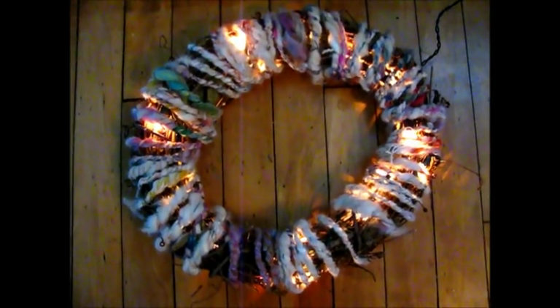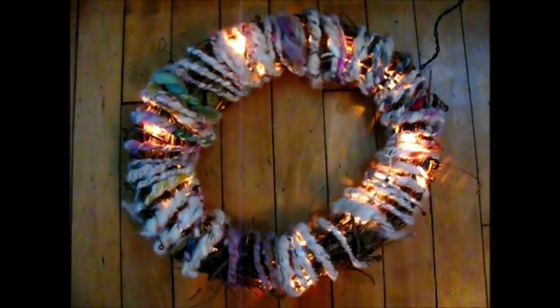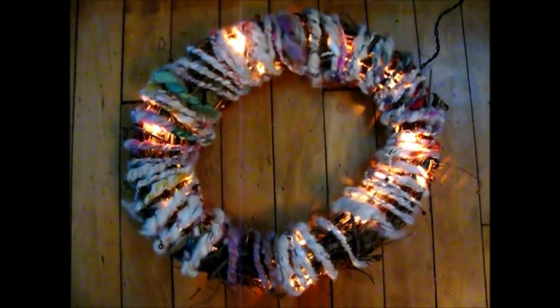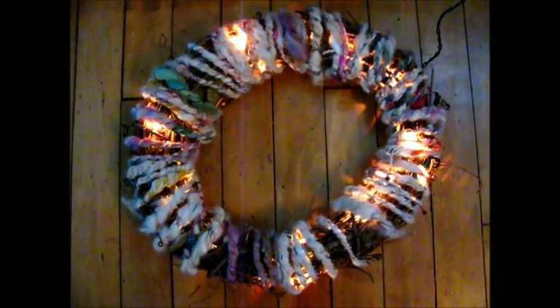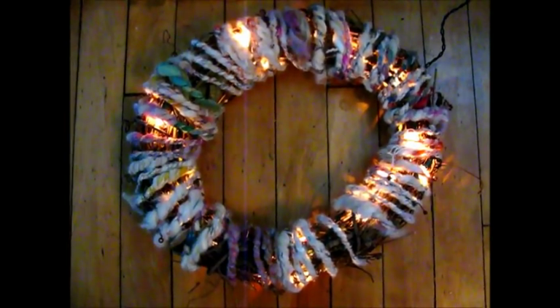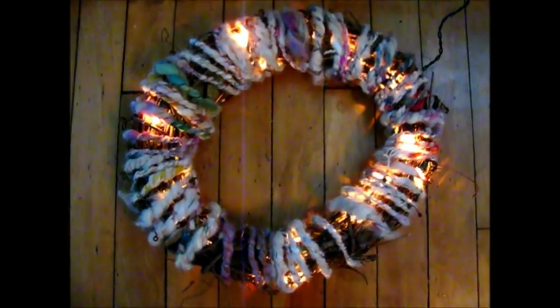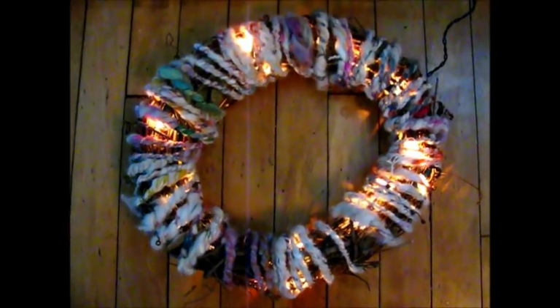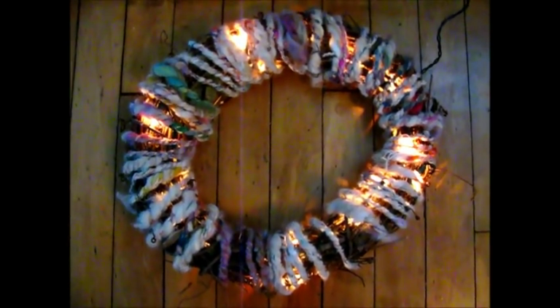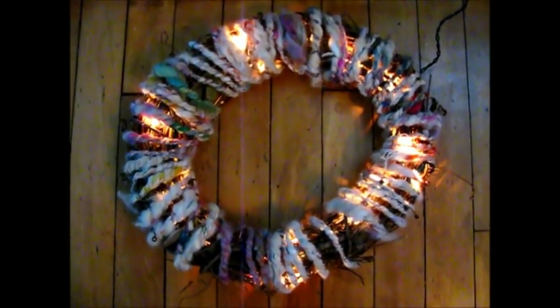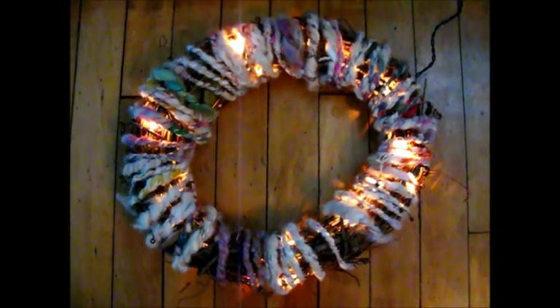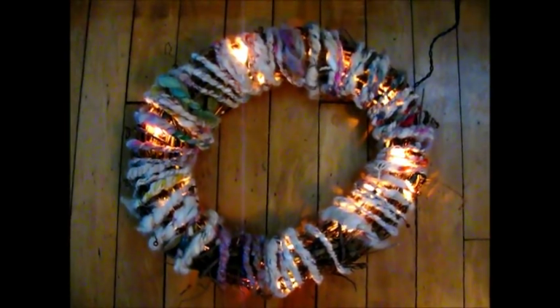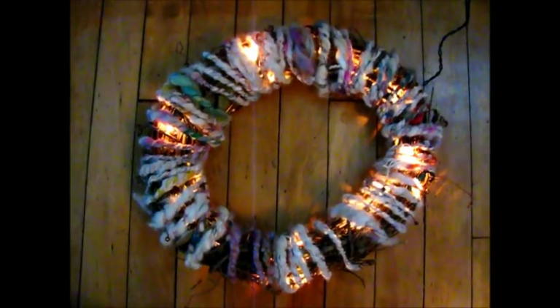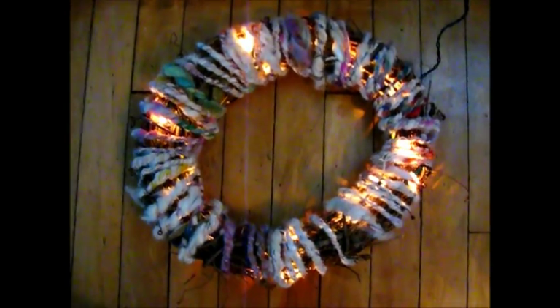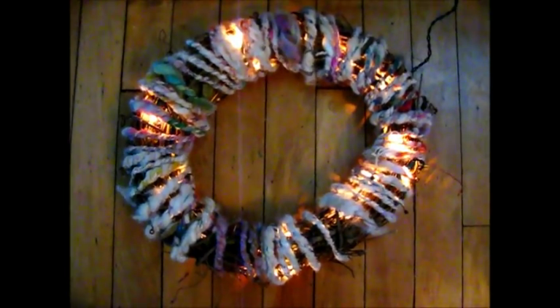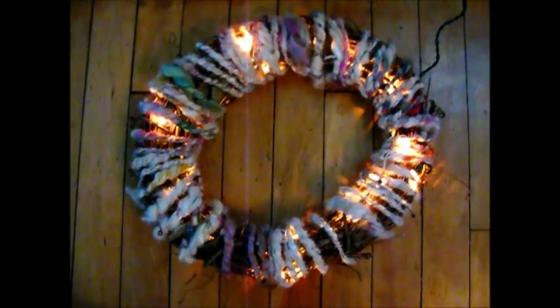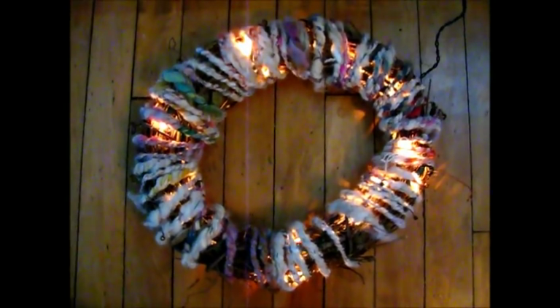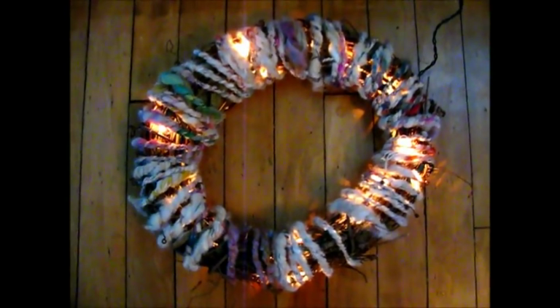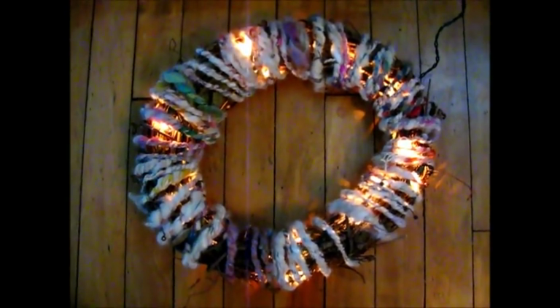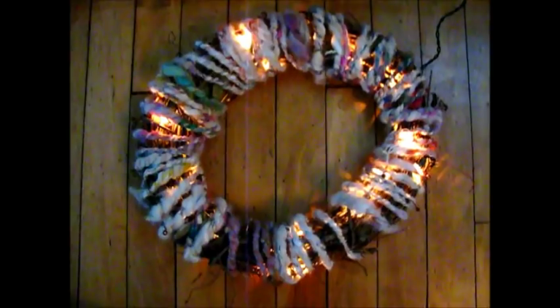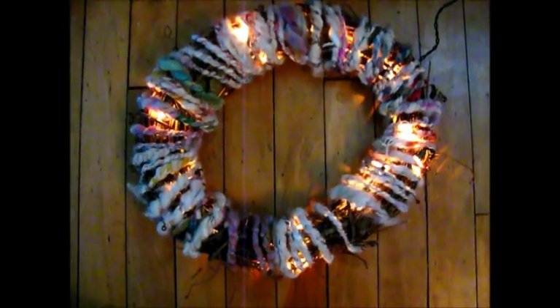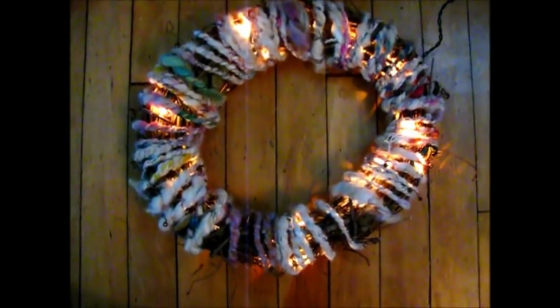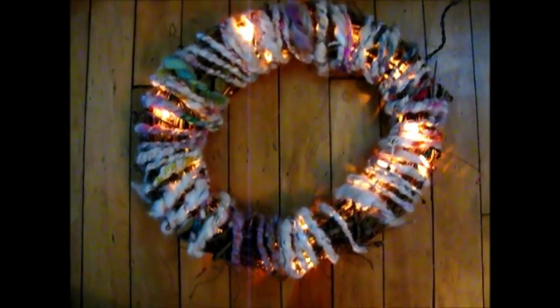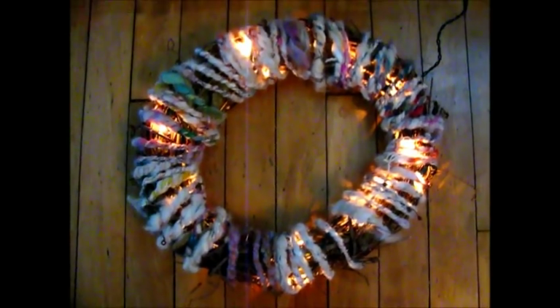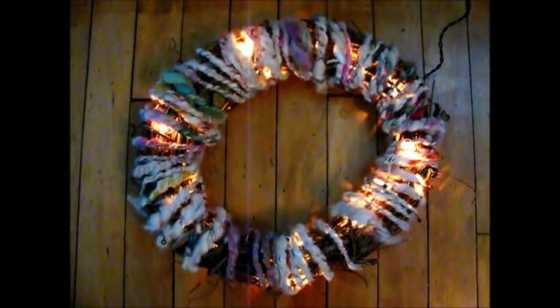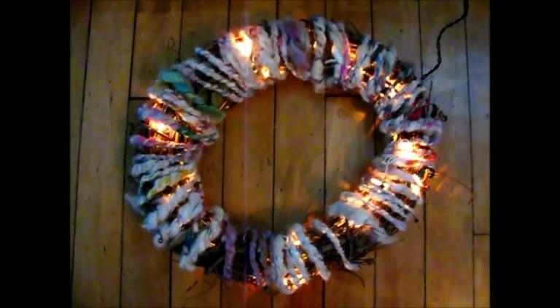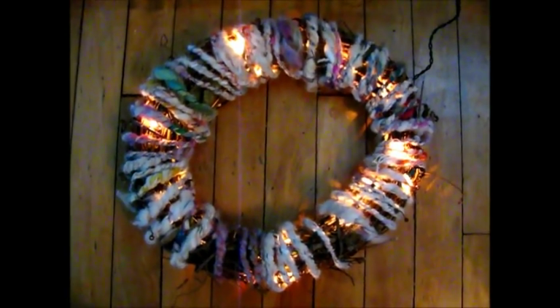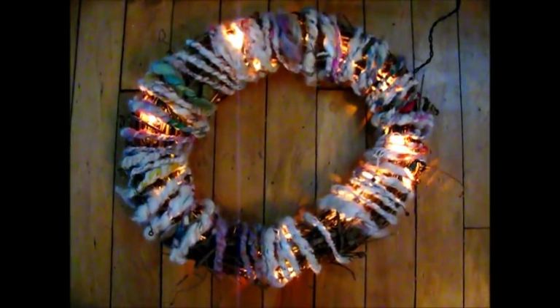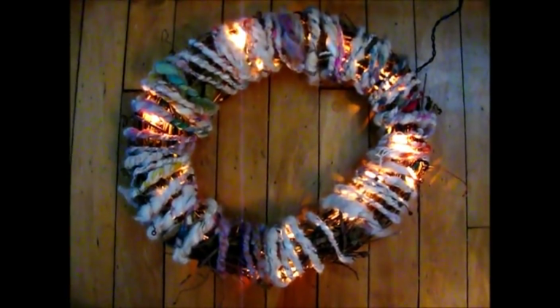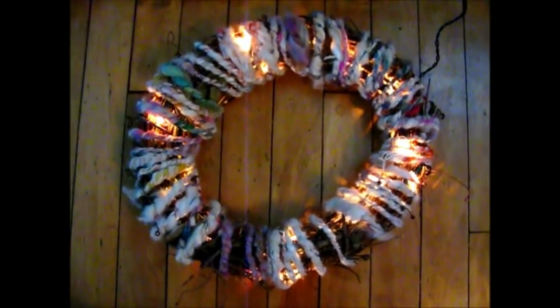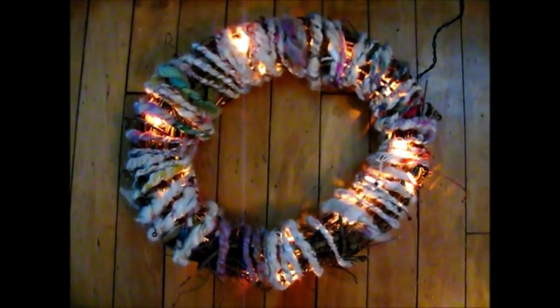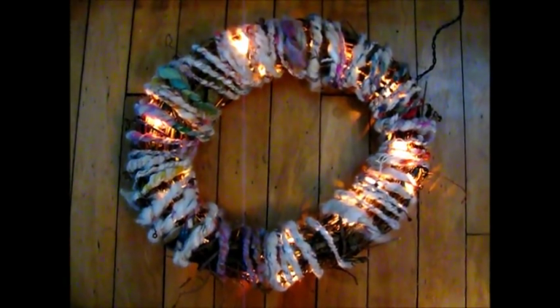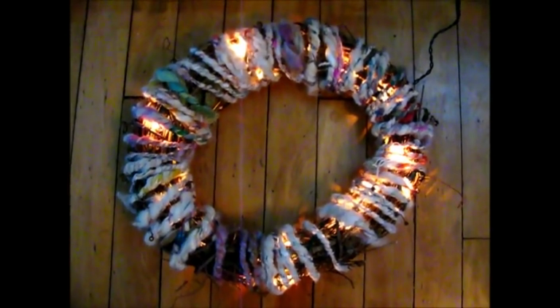Happy decorating your house for the holidays — these also make great gifts. Happy wreath making!